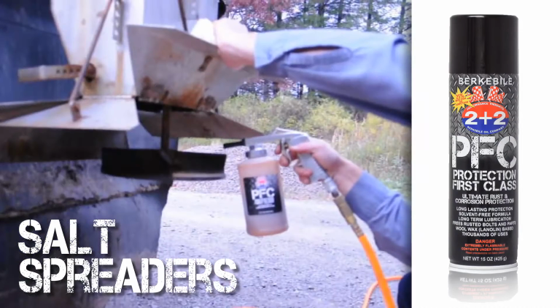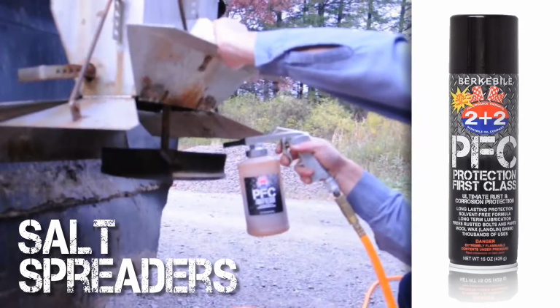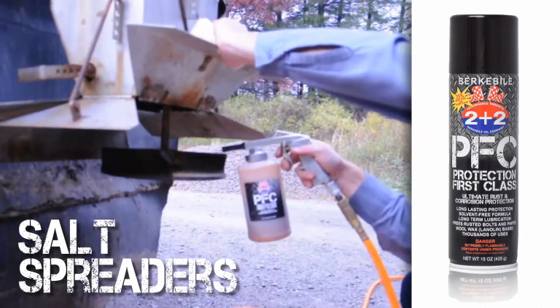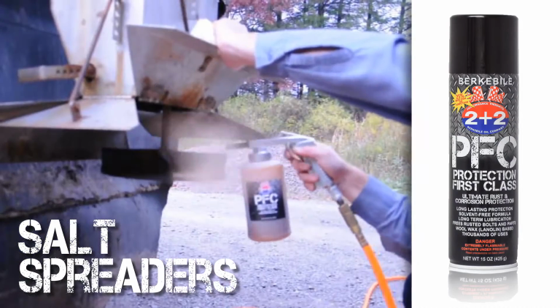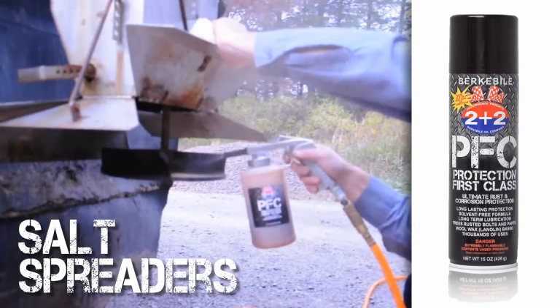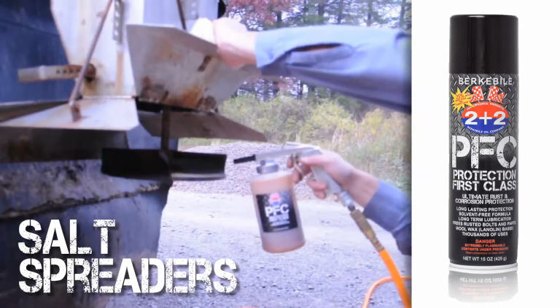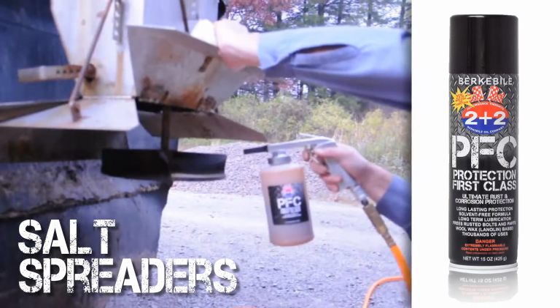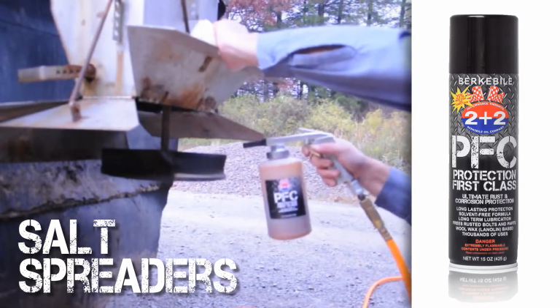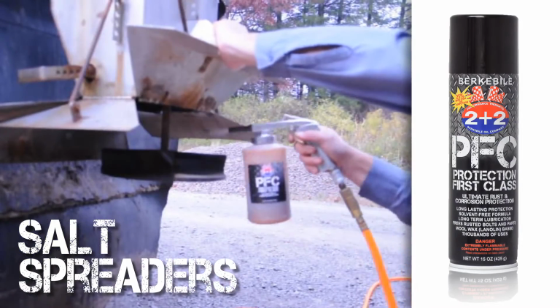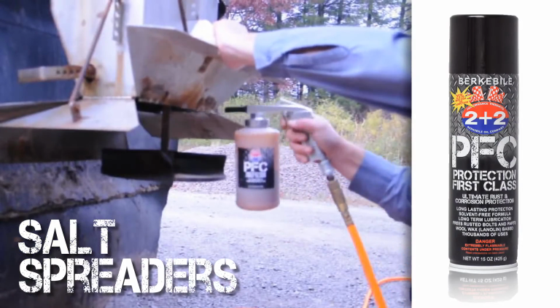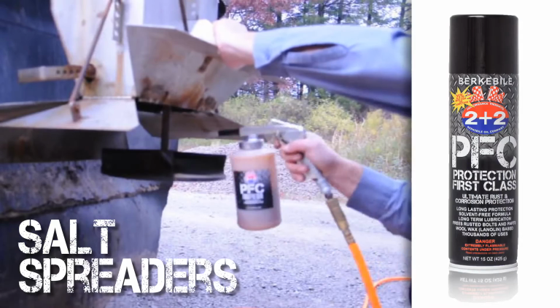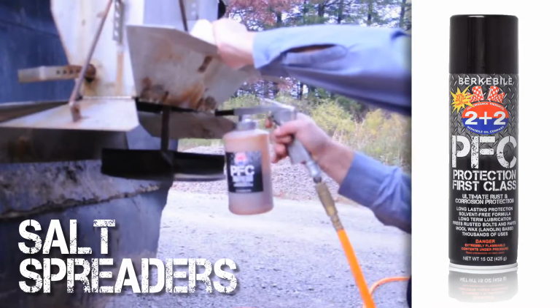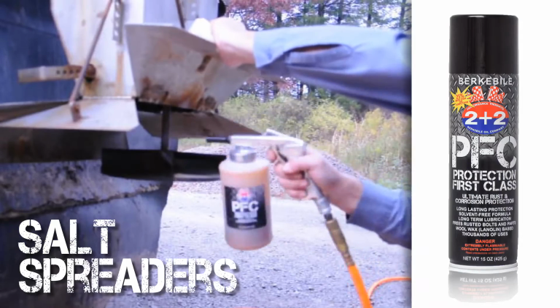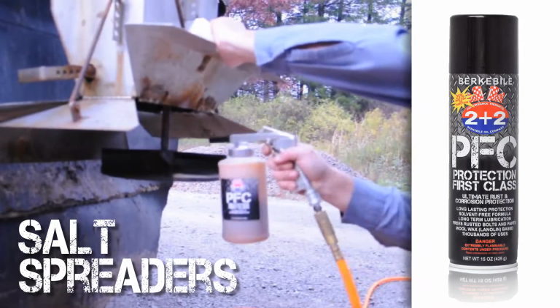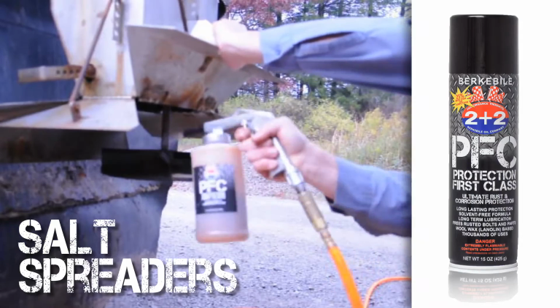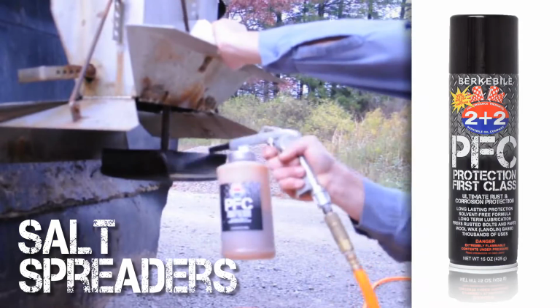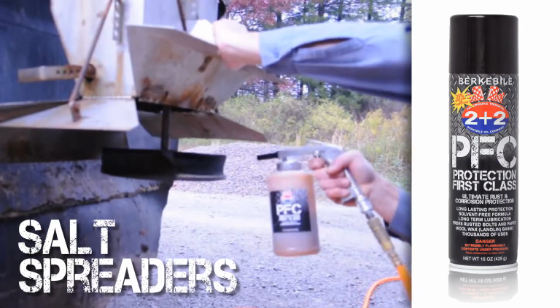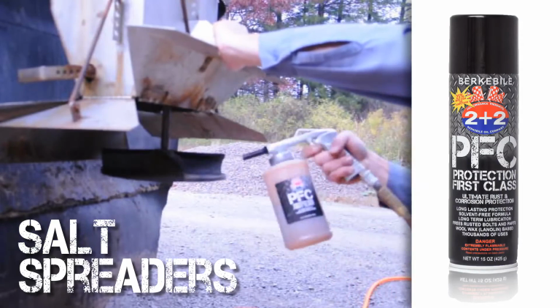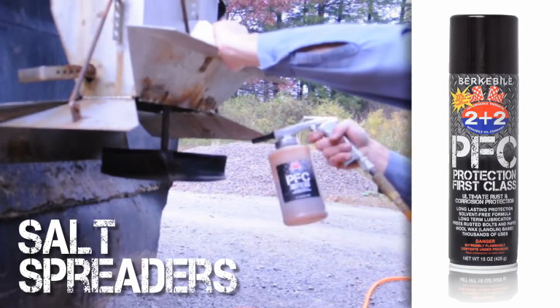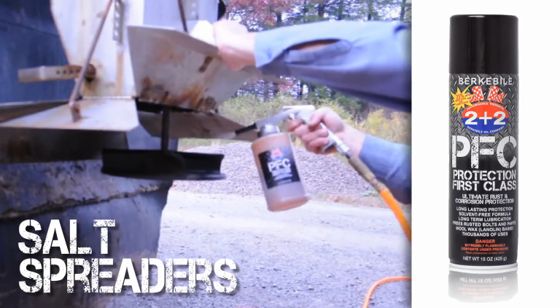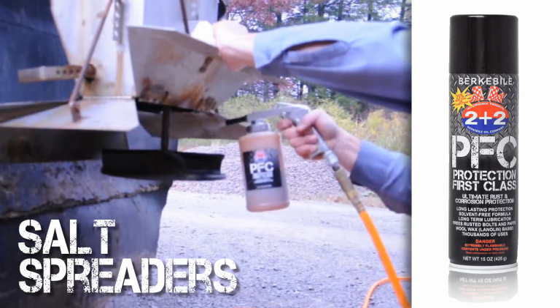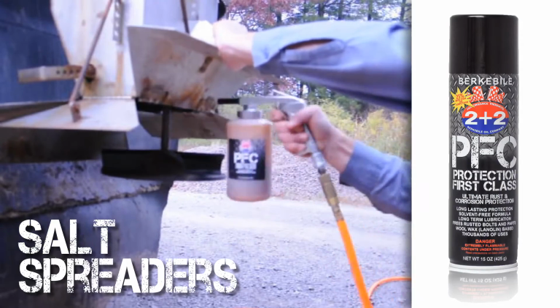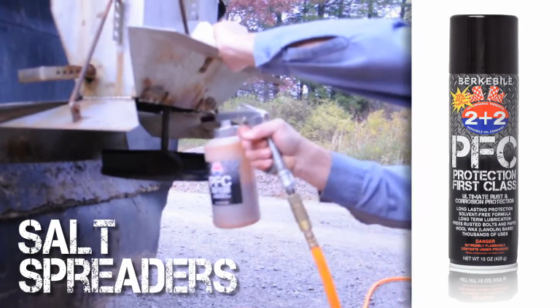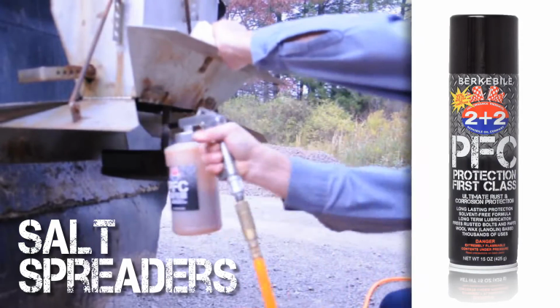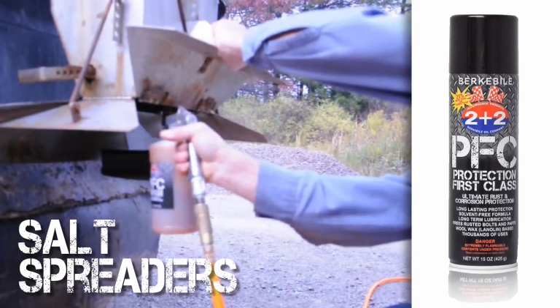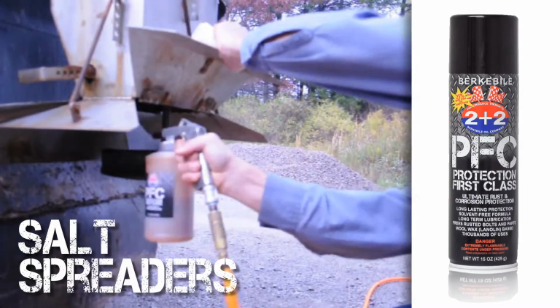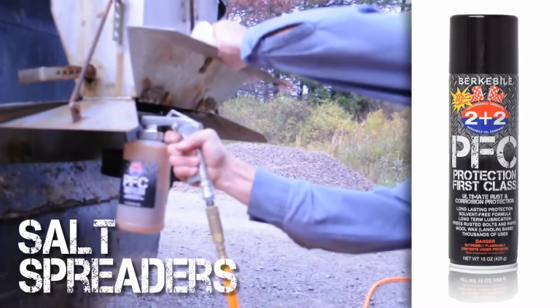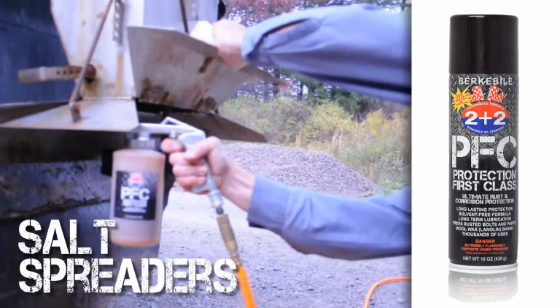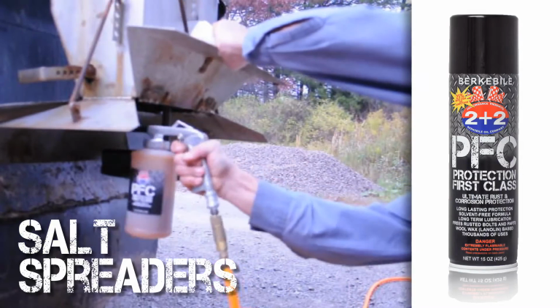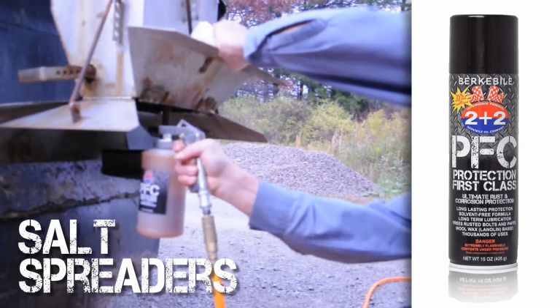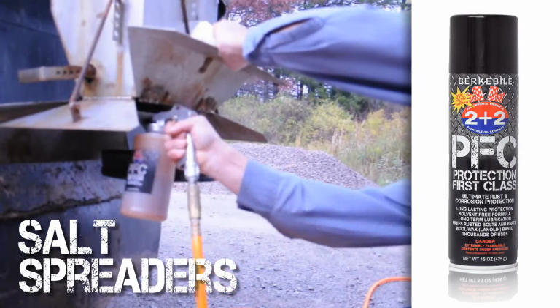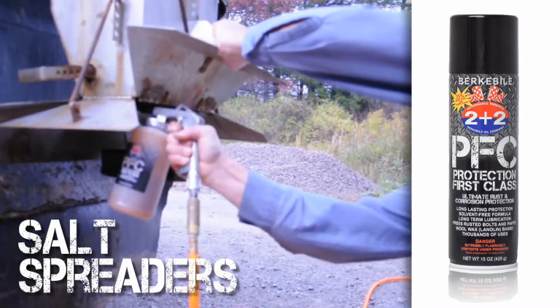Metal spinning augers and plates should also be treated with Protection First Class to increase their operating life.